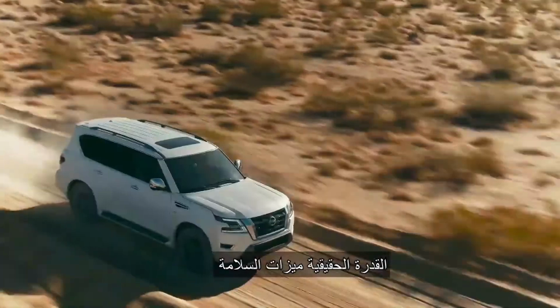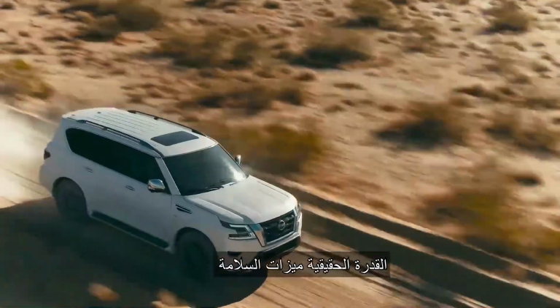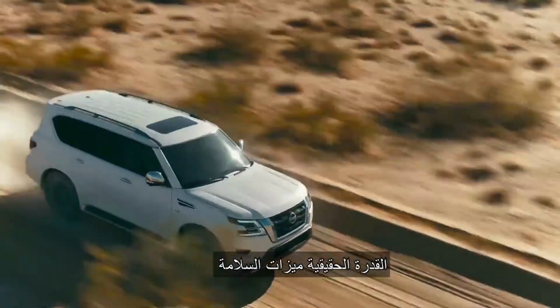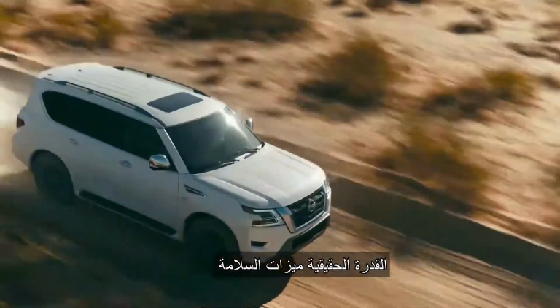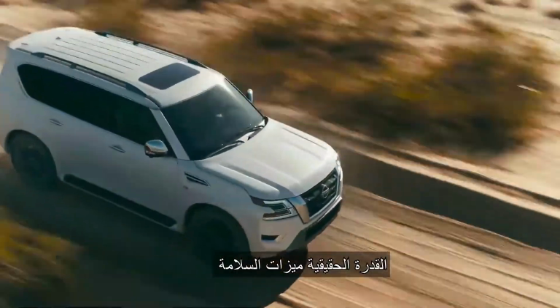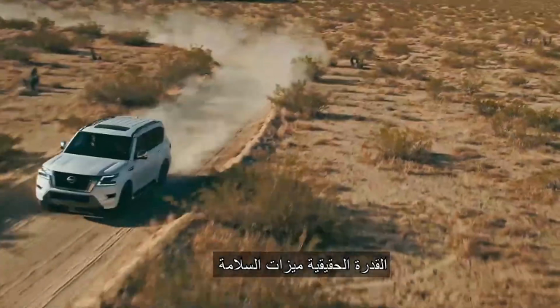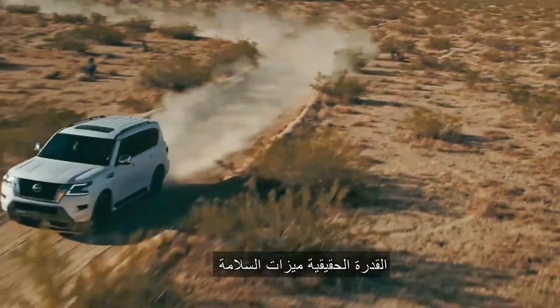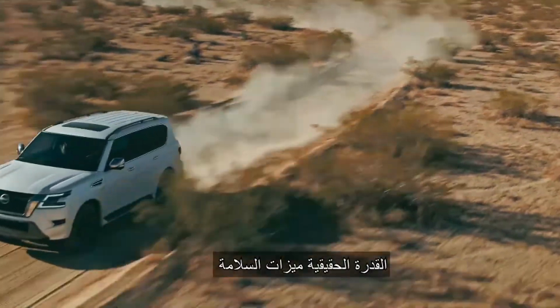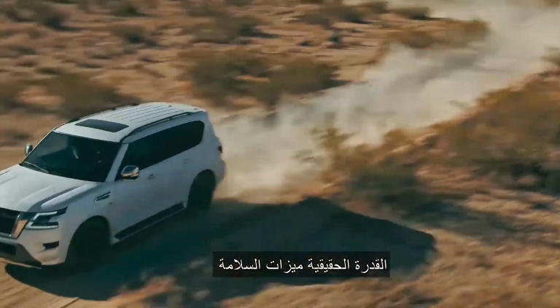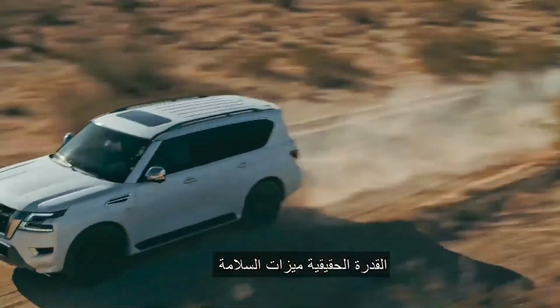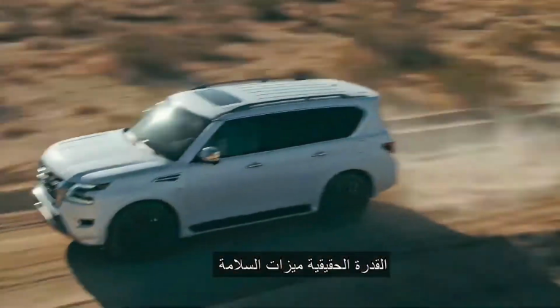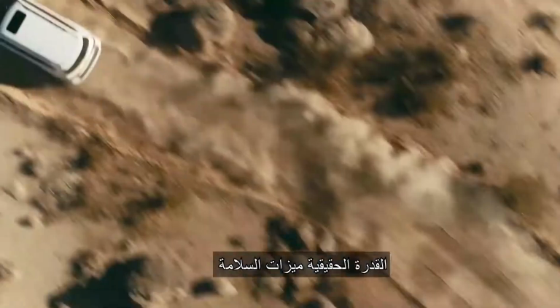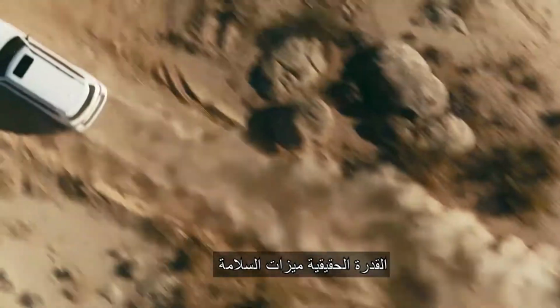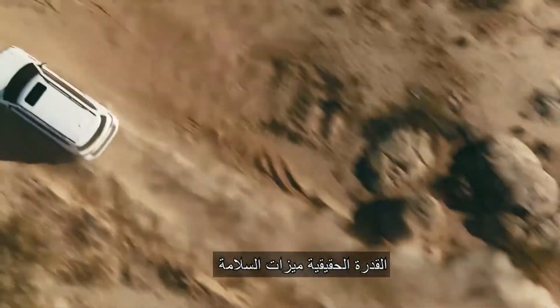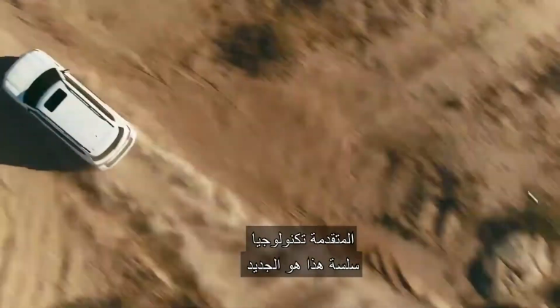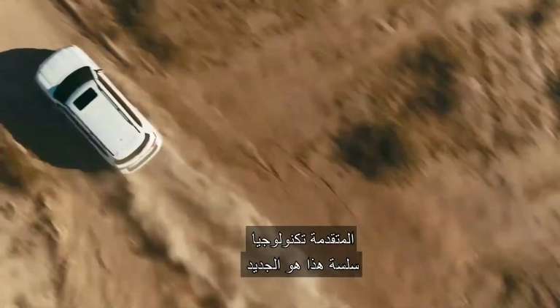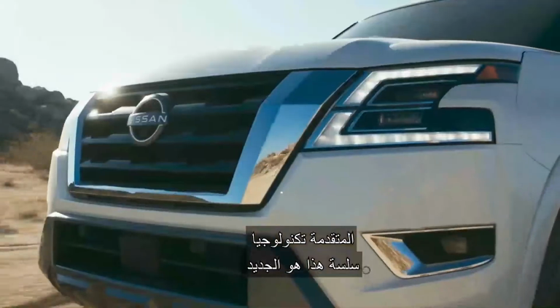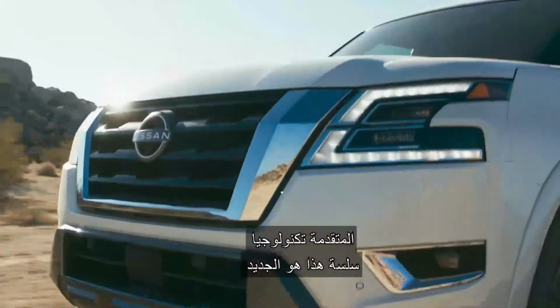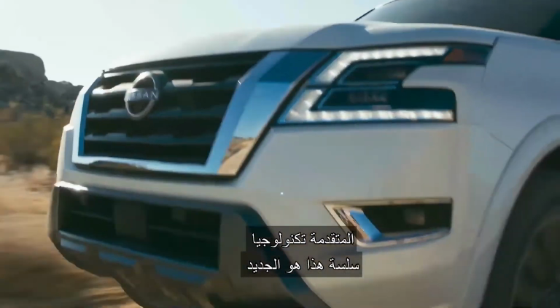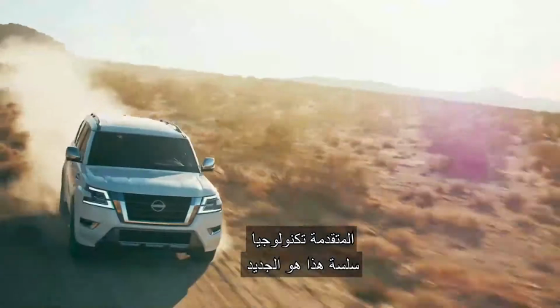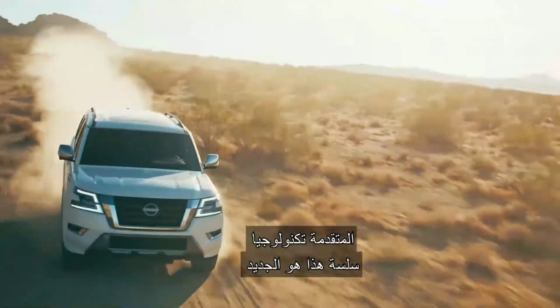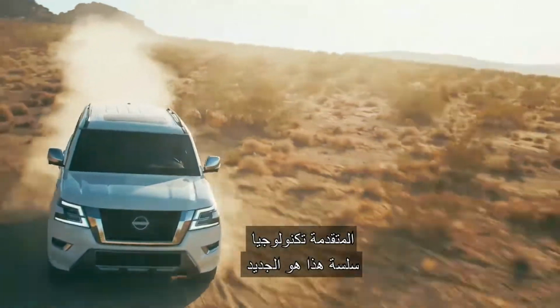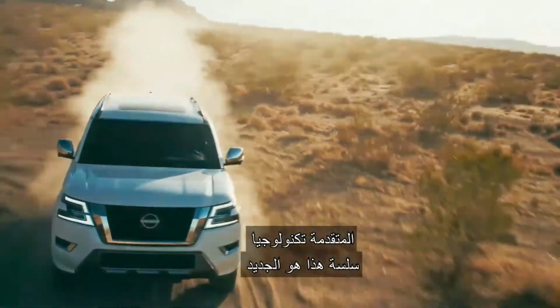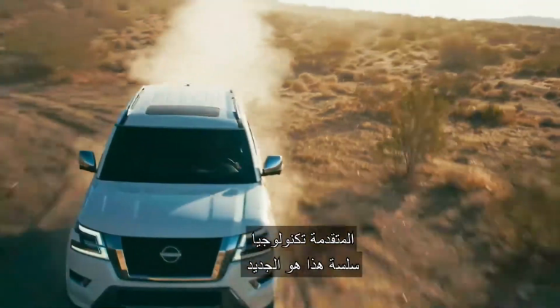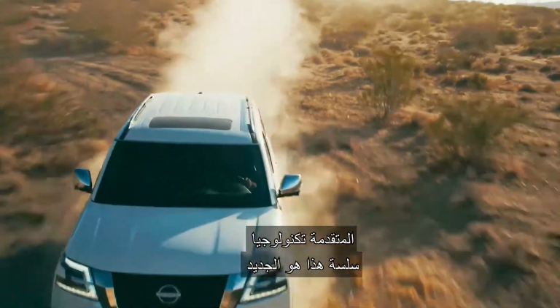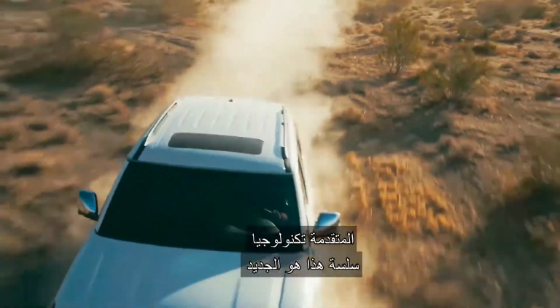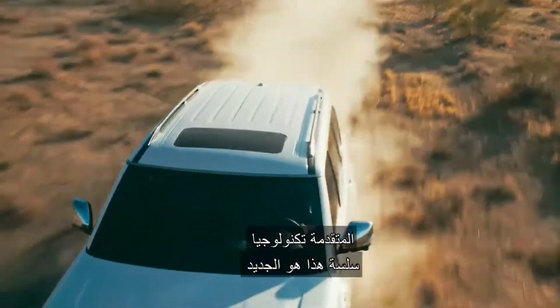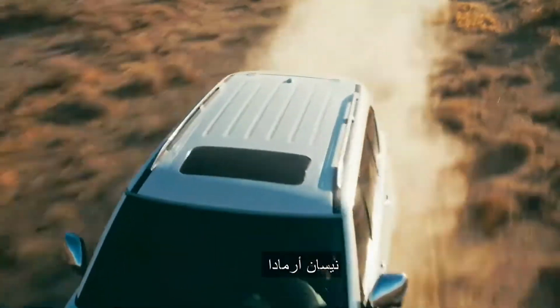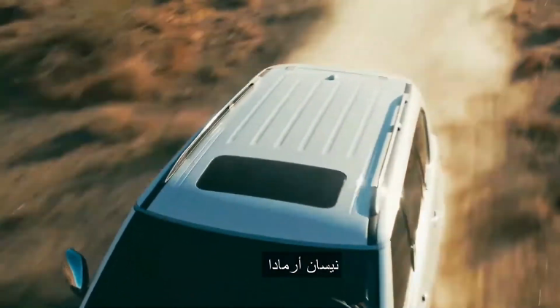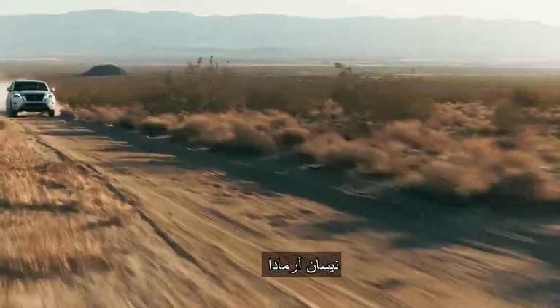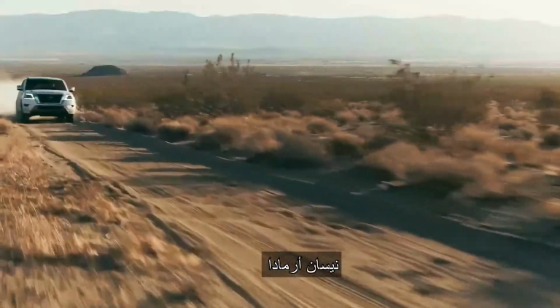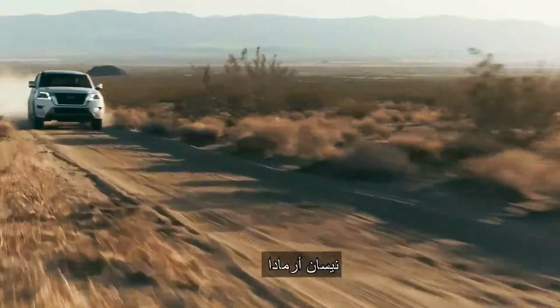Real capability. Advanced safety features. Seamless technology. This is the new Nissan Armada.